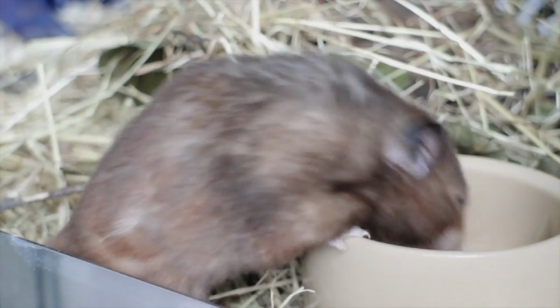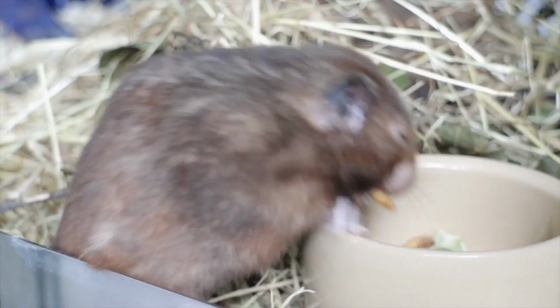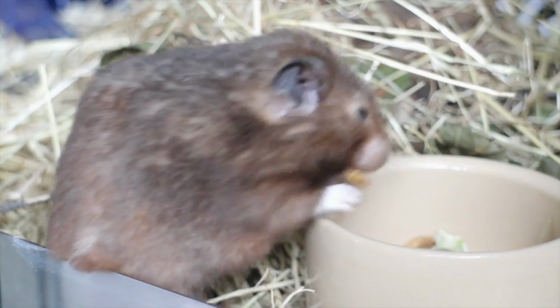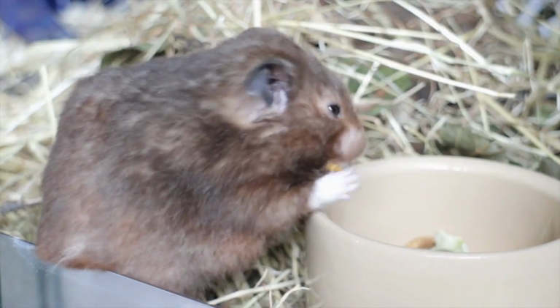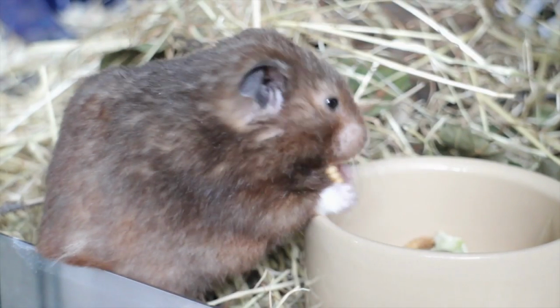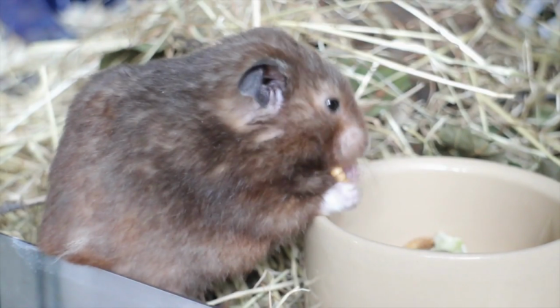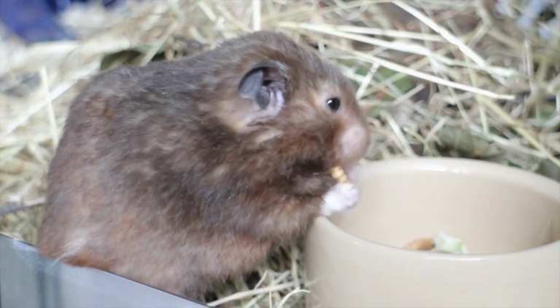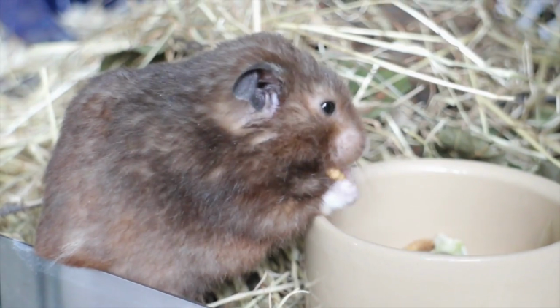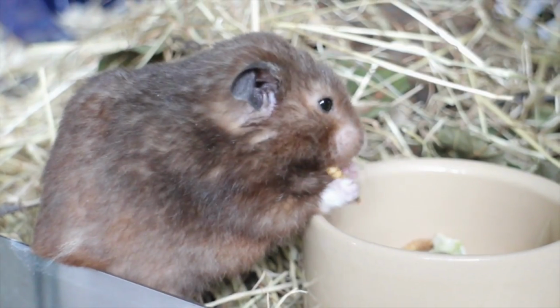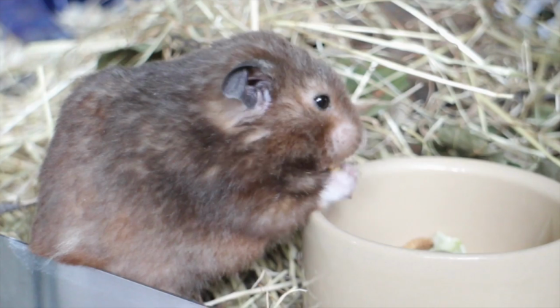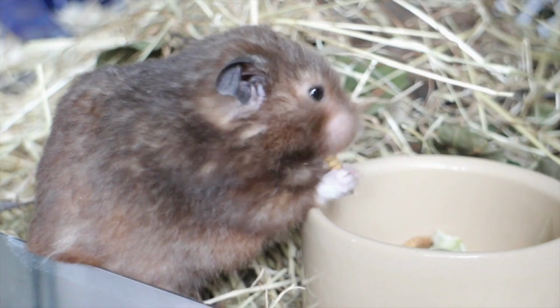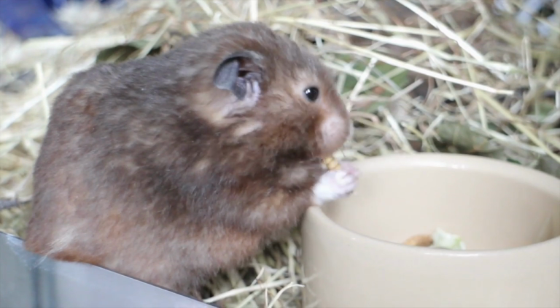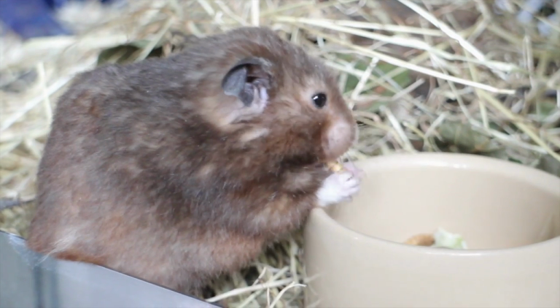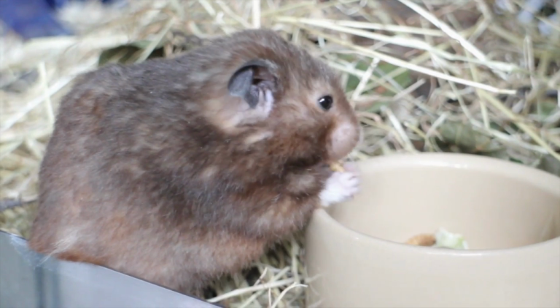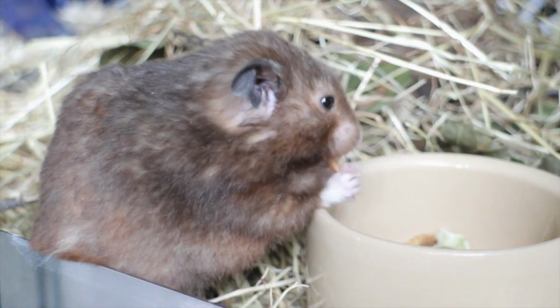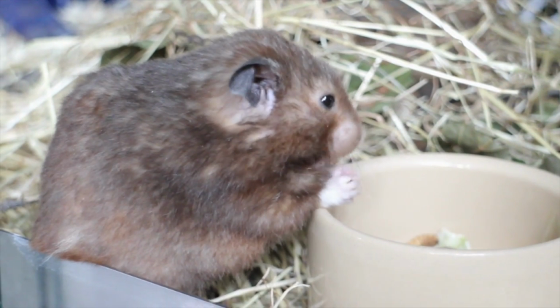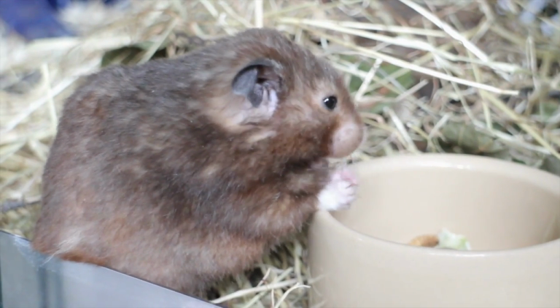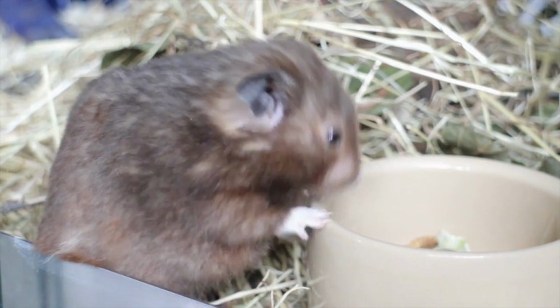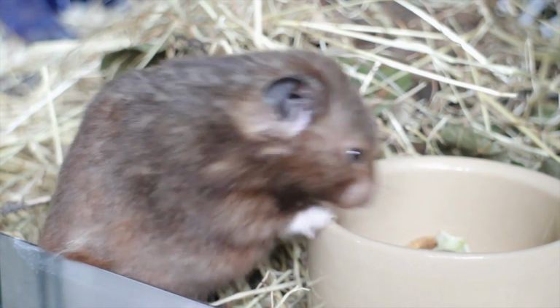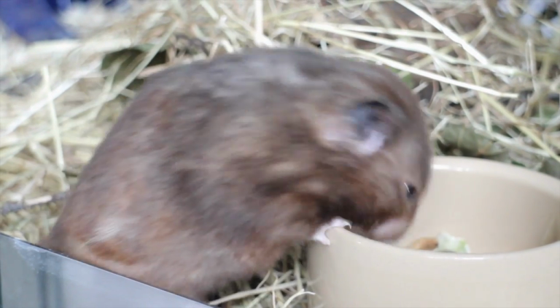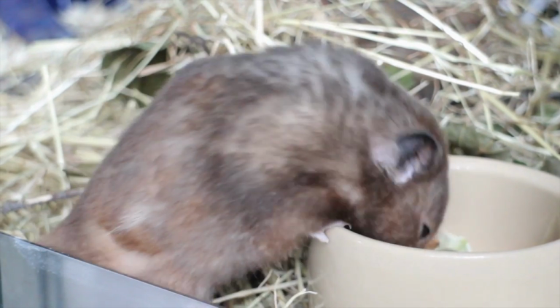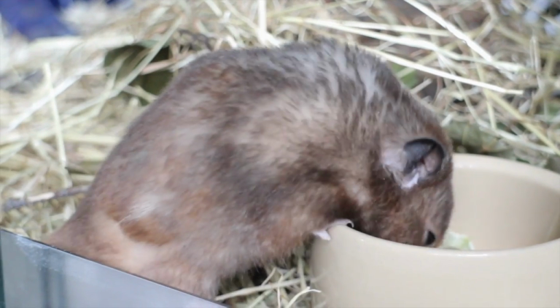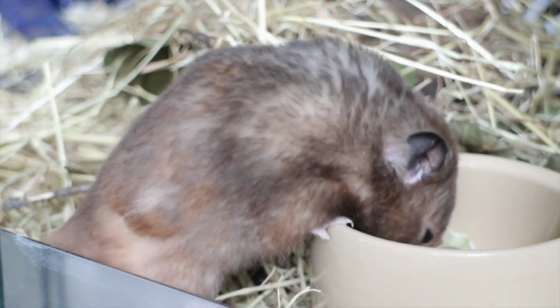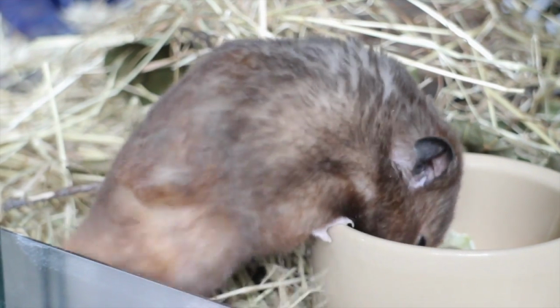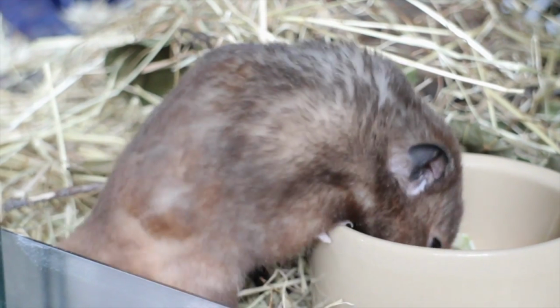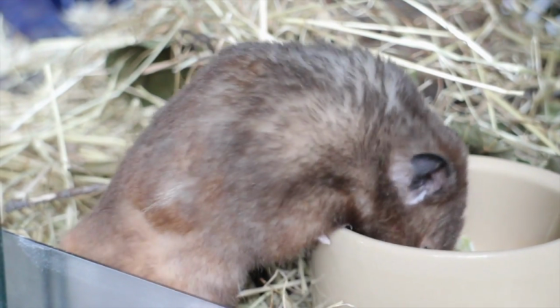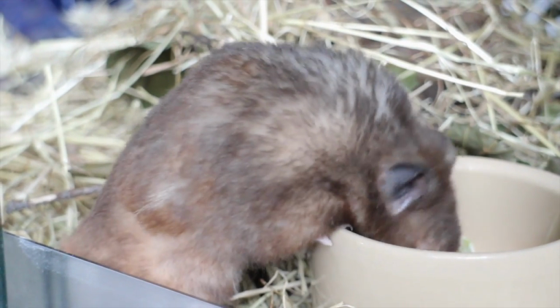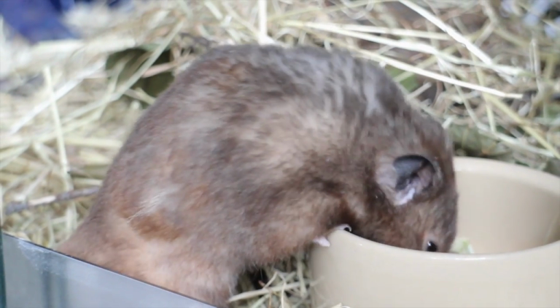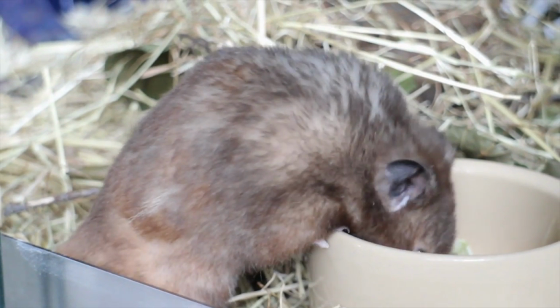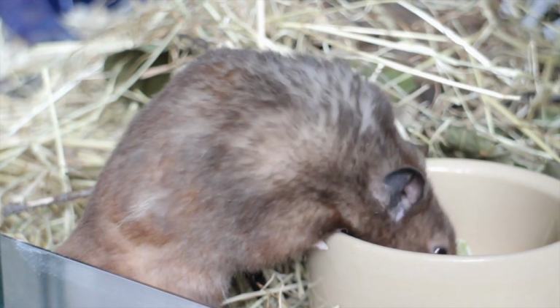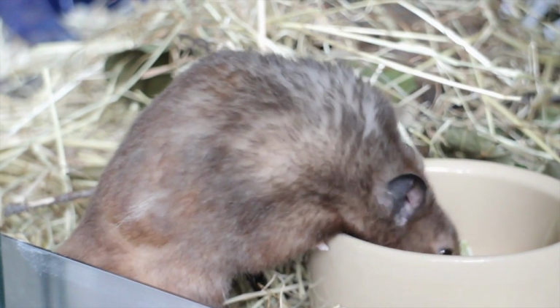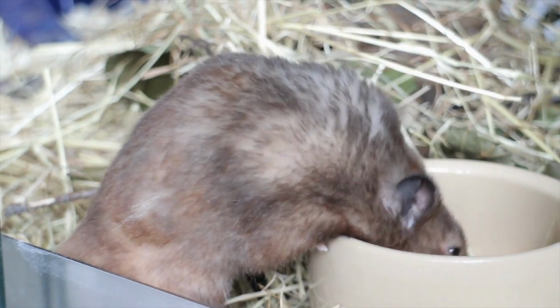Feeding the hamster in the evening, as it's a nocturnal rodent, so this is when it's awake.